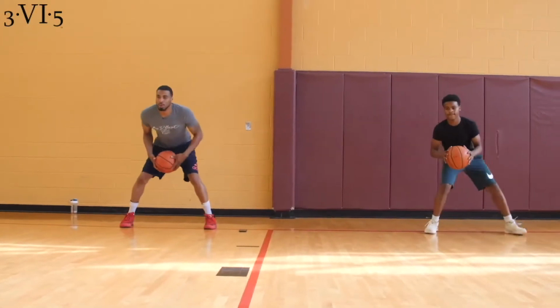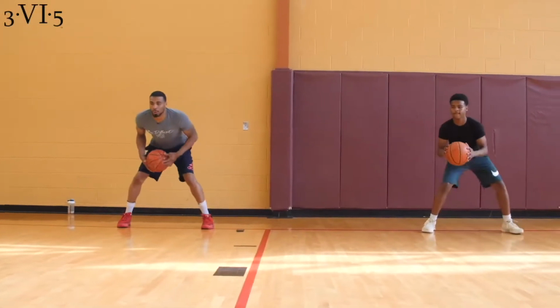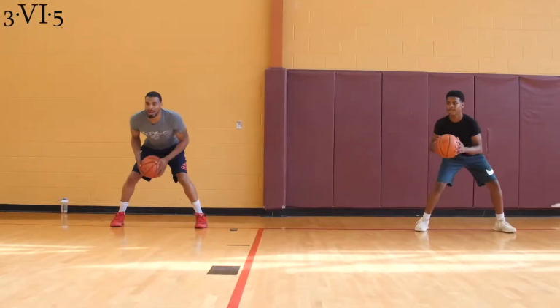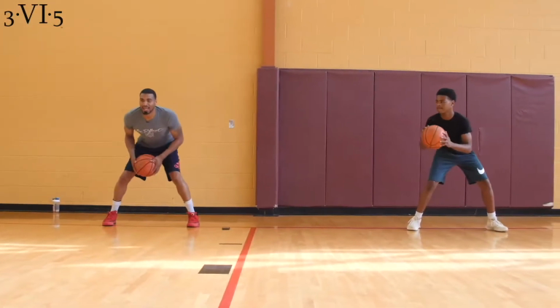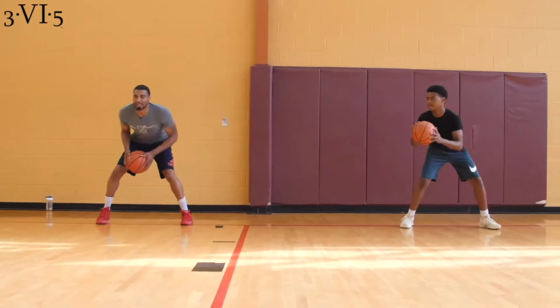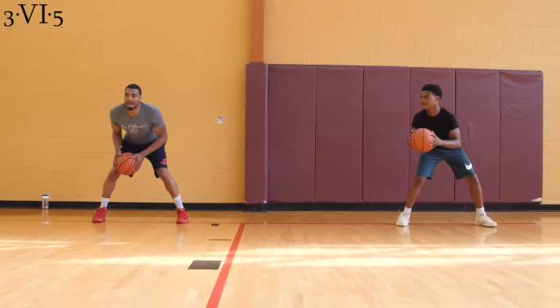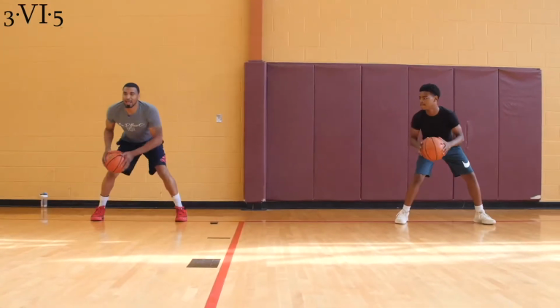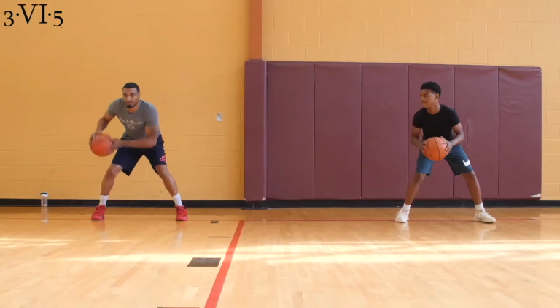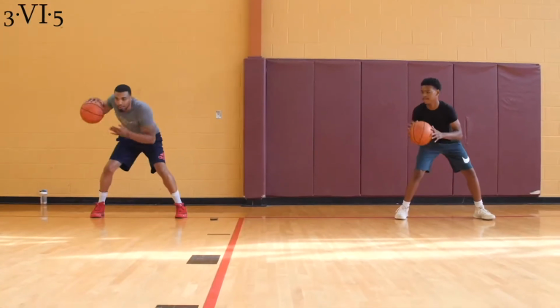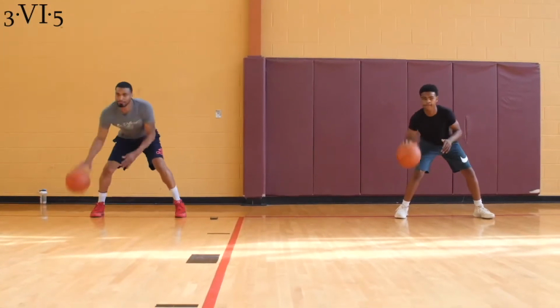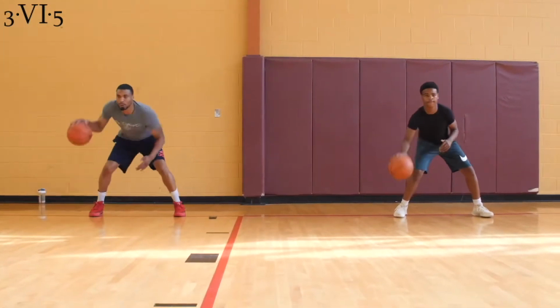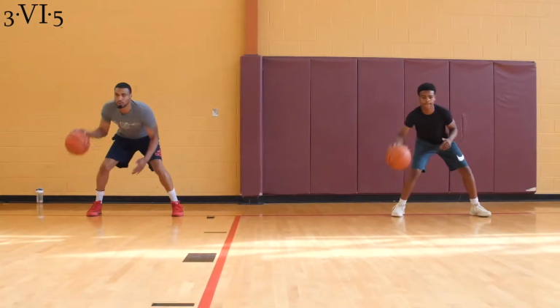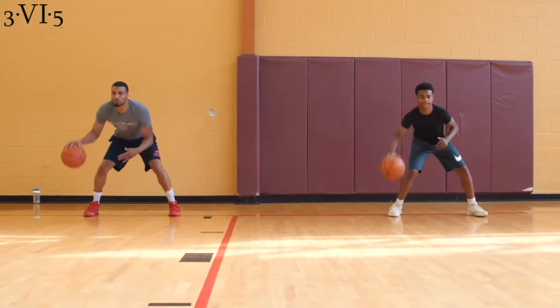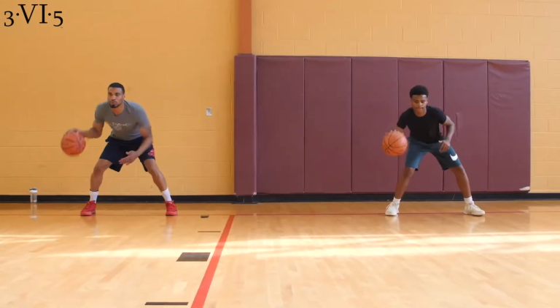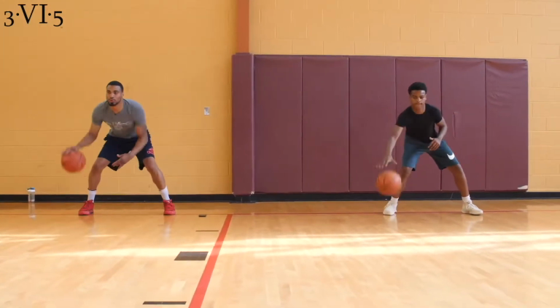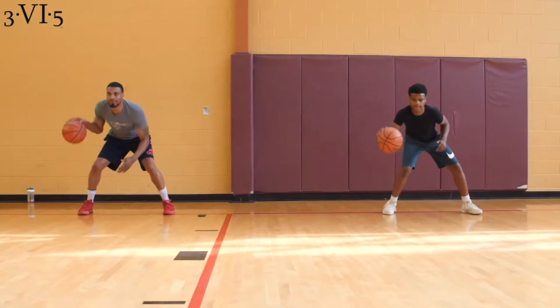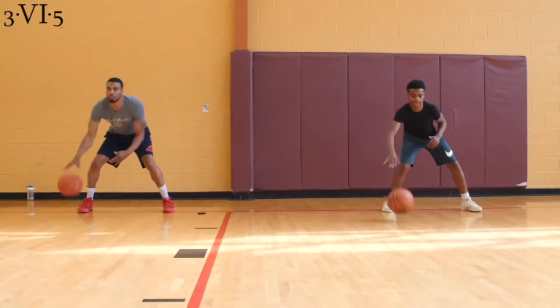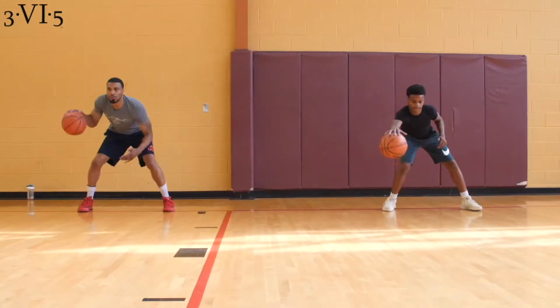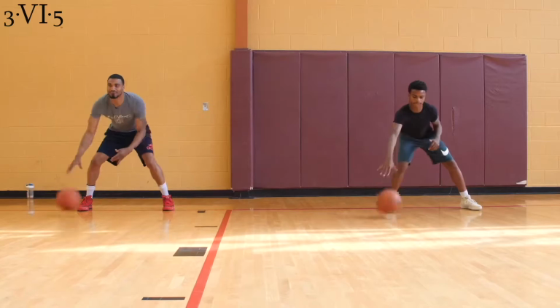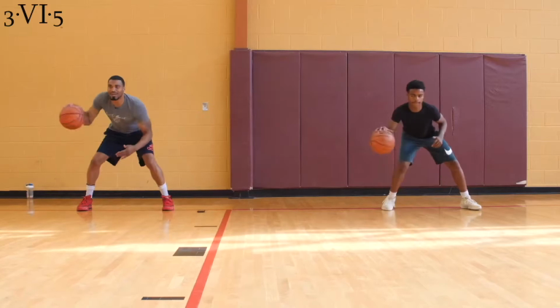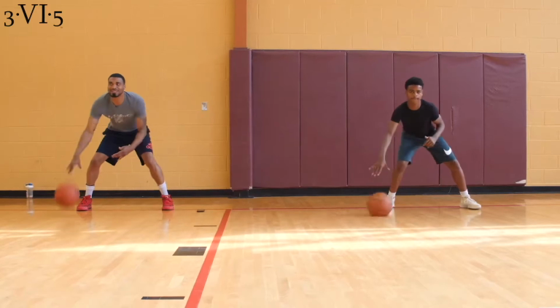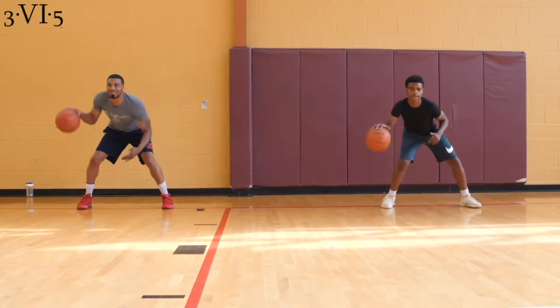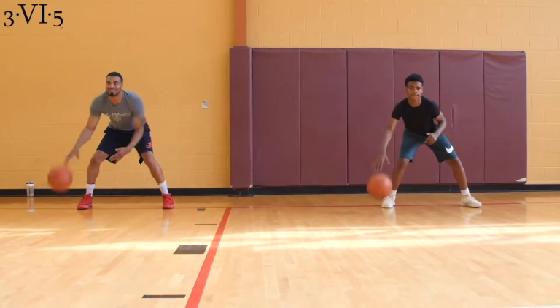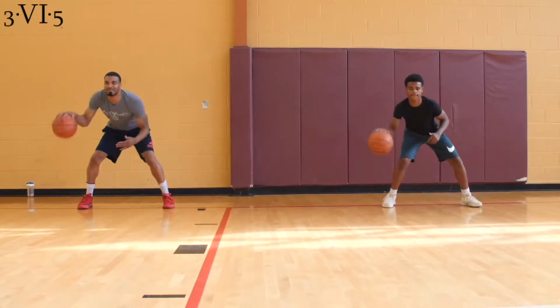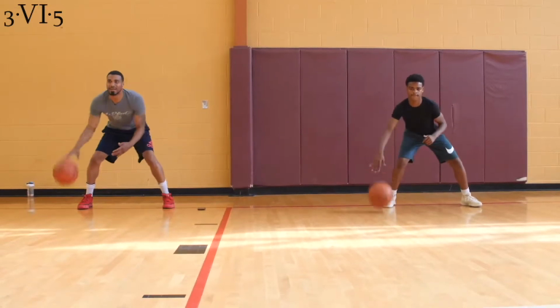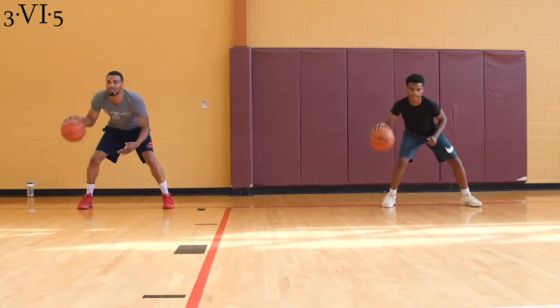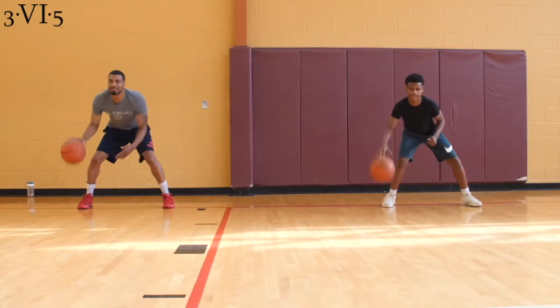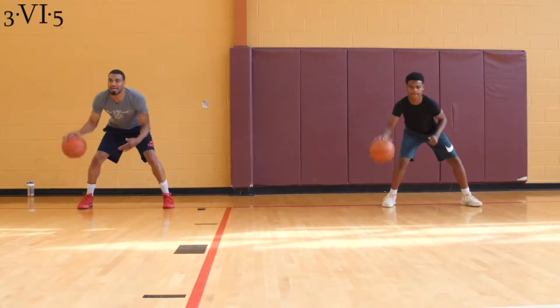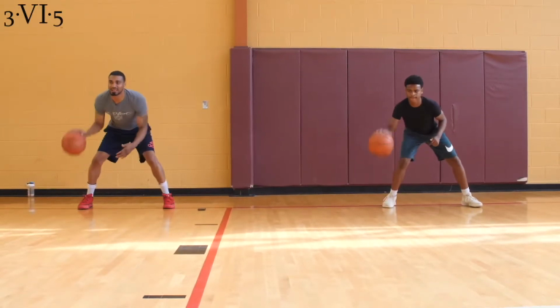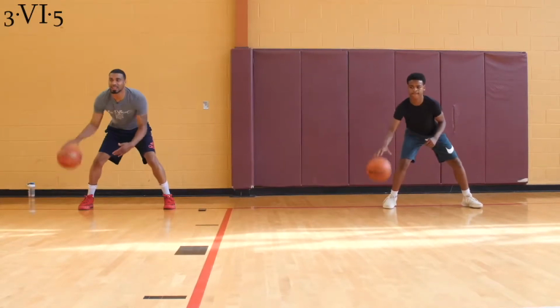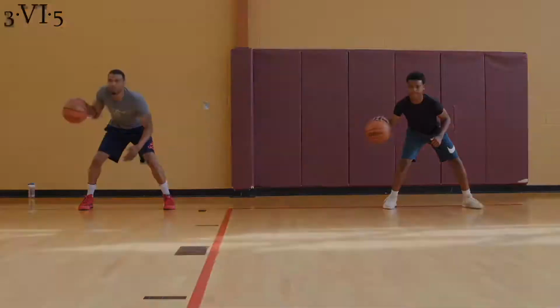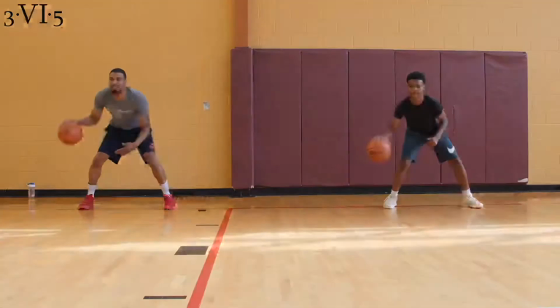Right hand, hot. Ready? 1, 2, 3, 4, 5, 6, 7, 8, 9, 10.